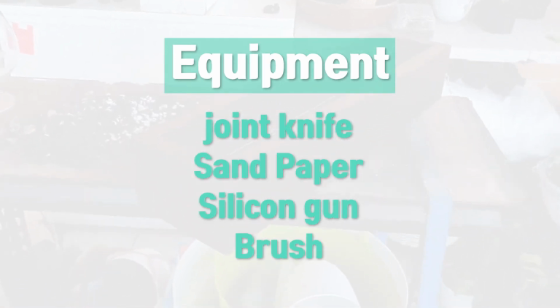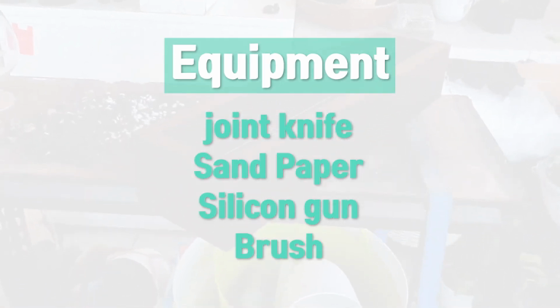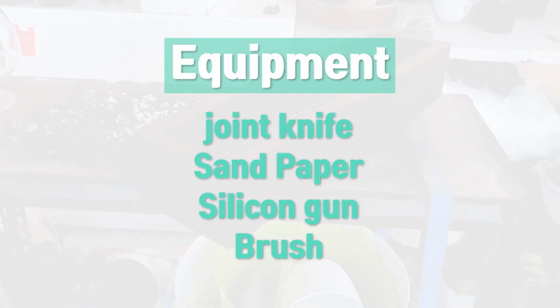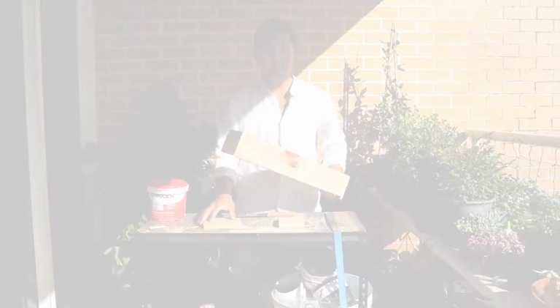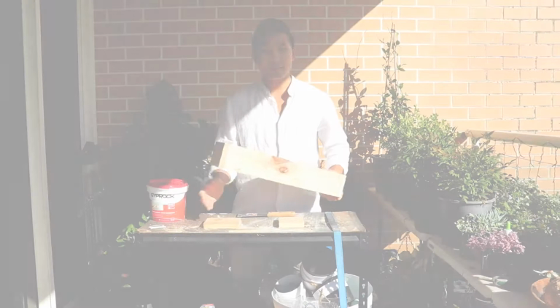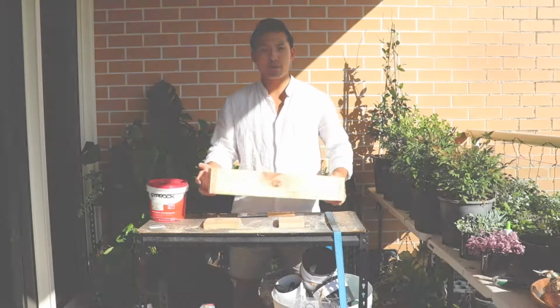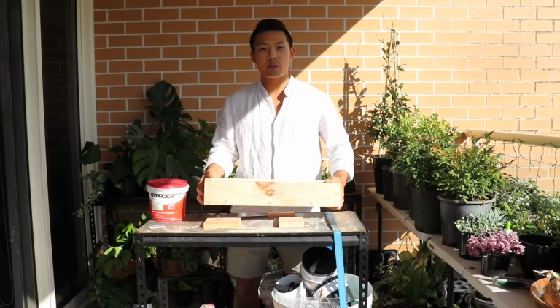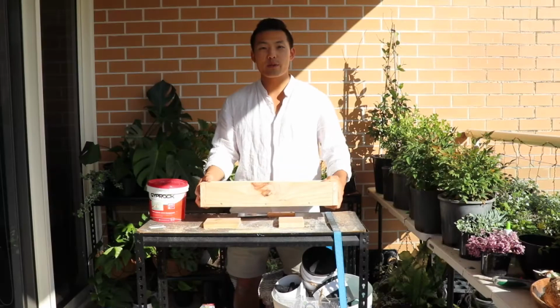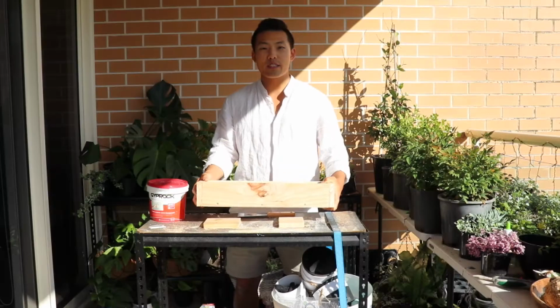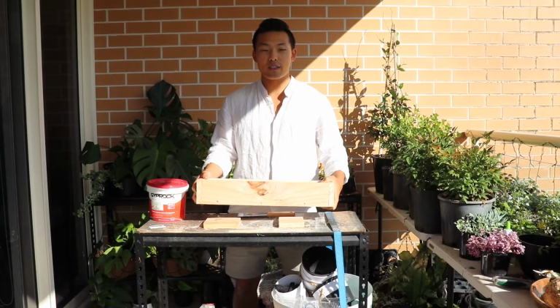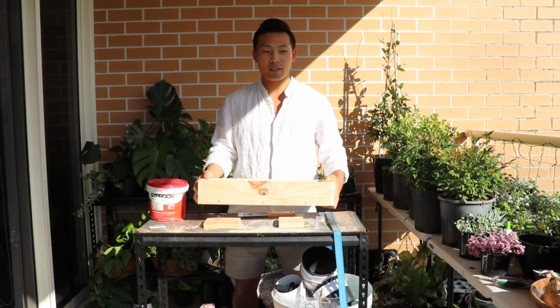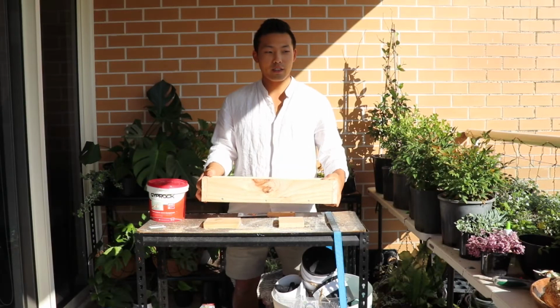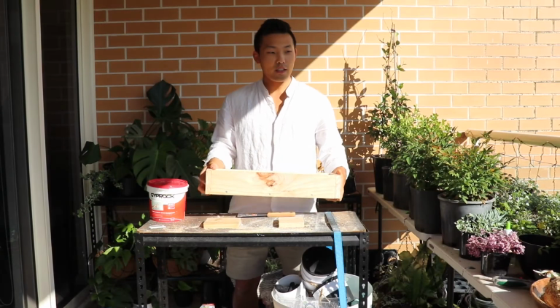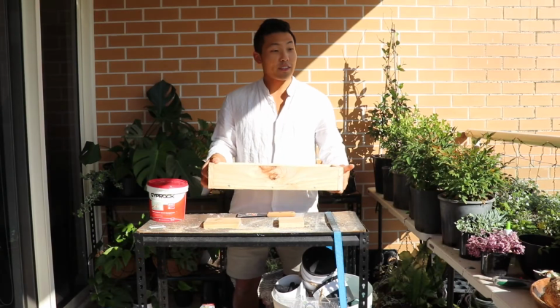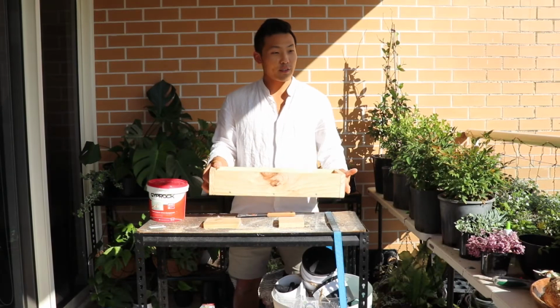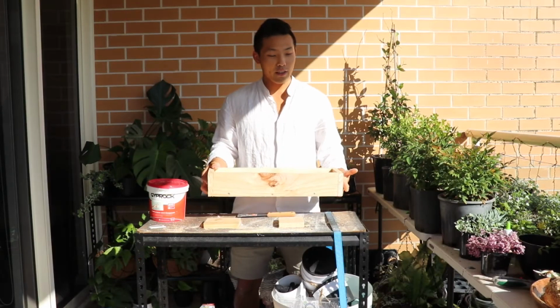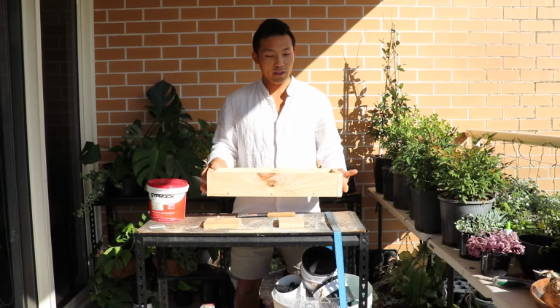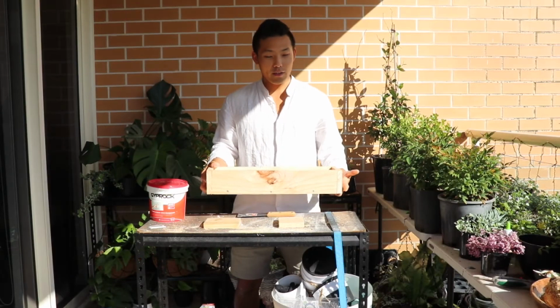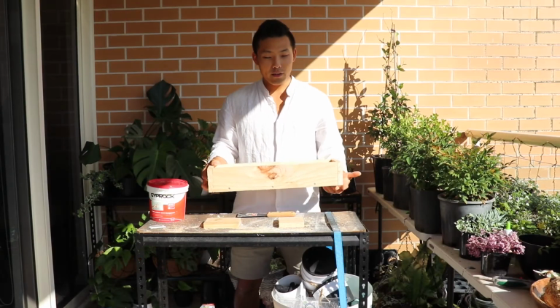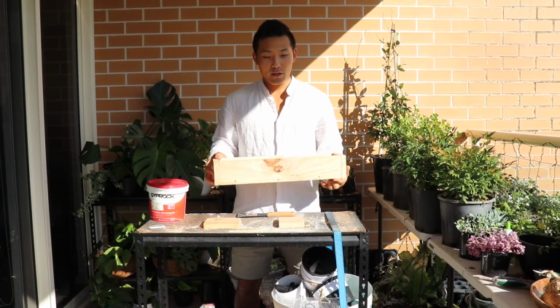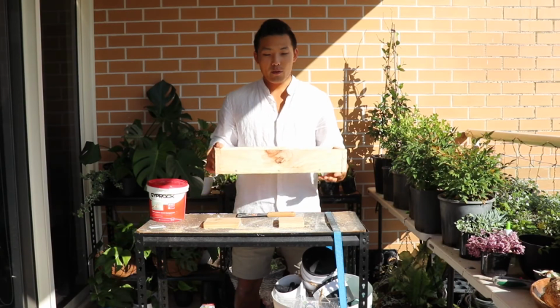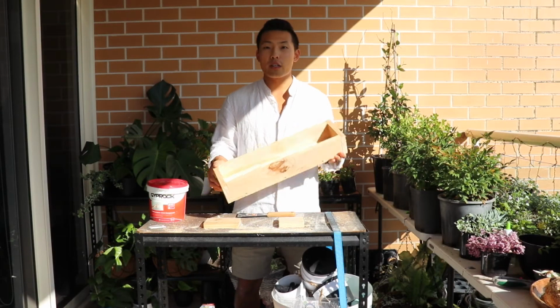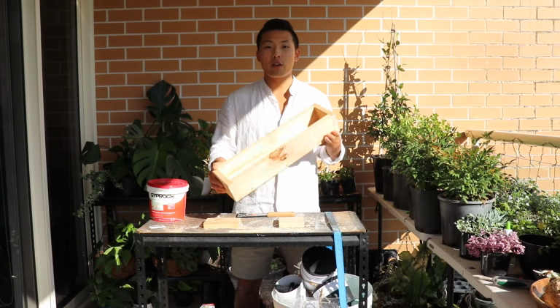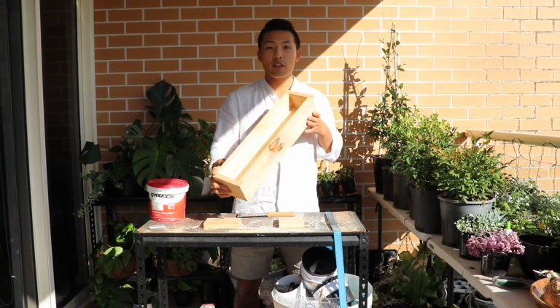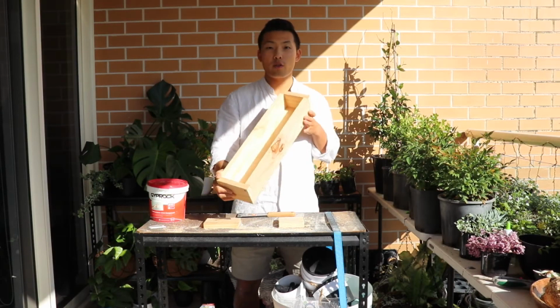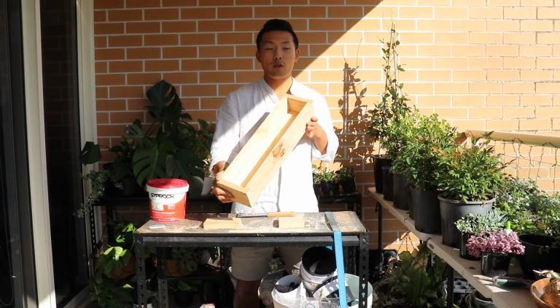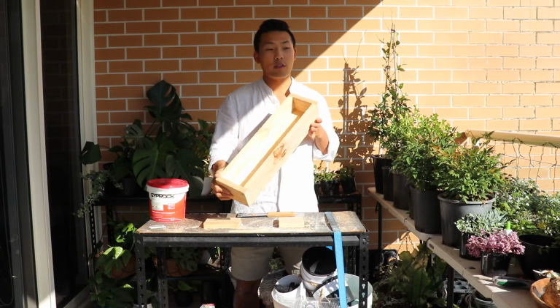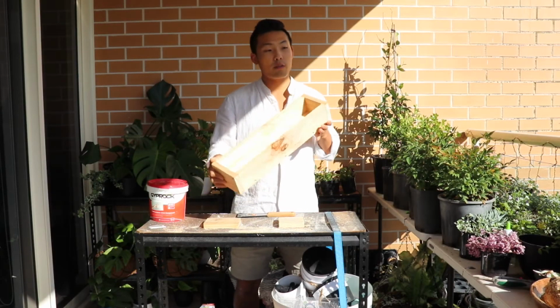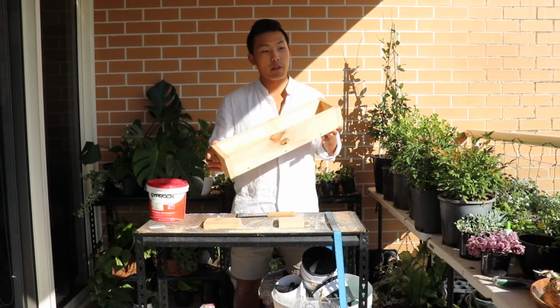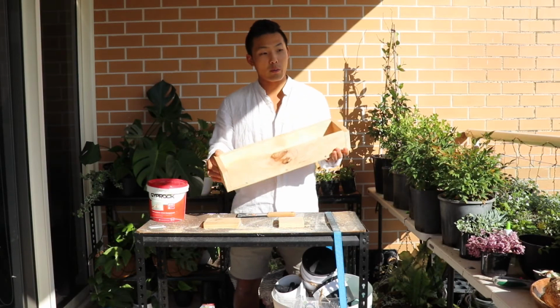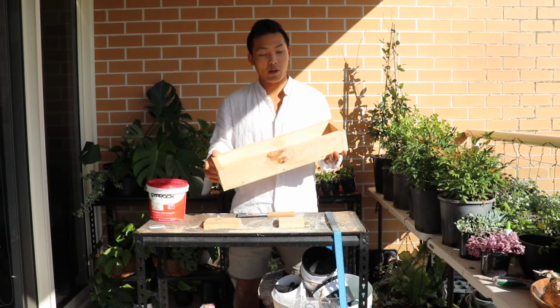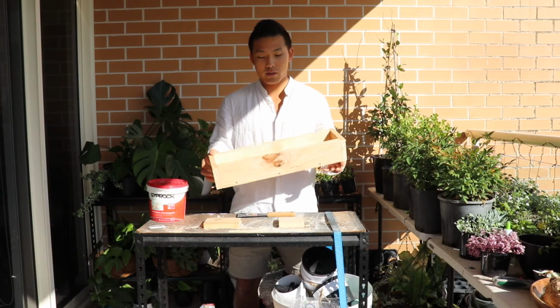Hi guys, welcome to my channel. Today we are continuing with these pleasure bombs.